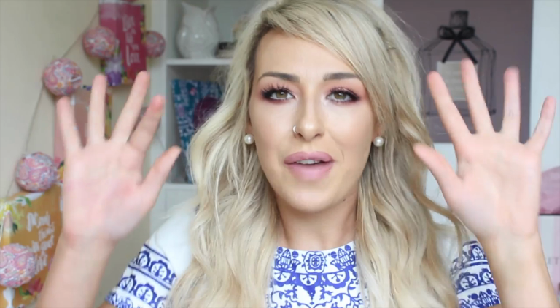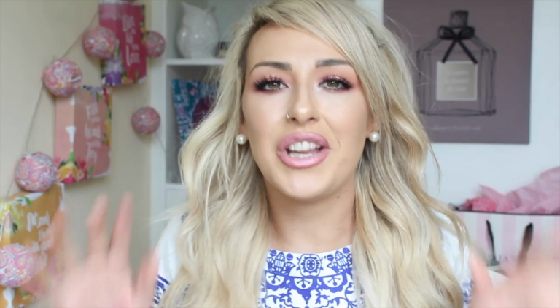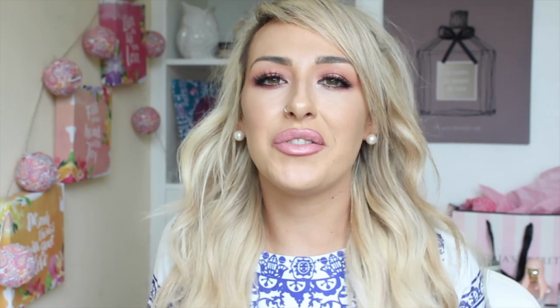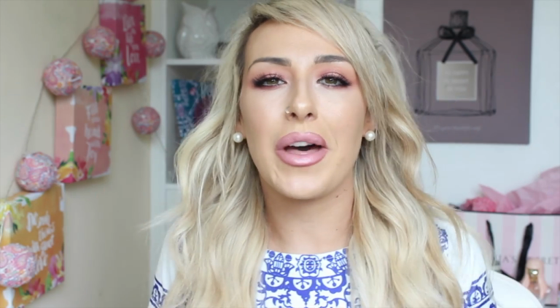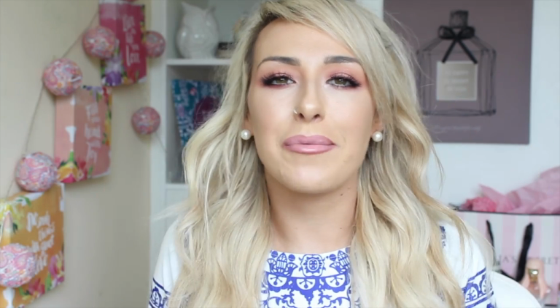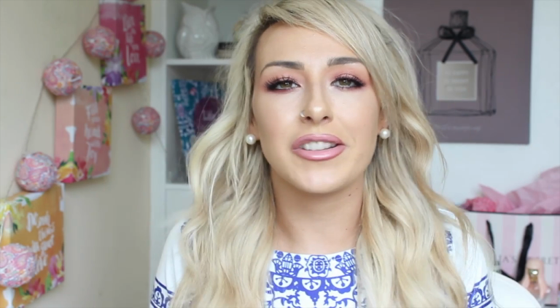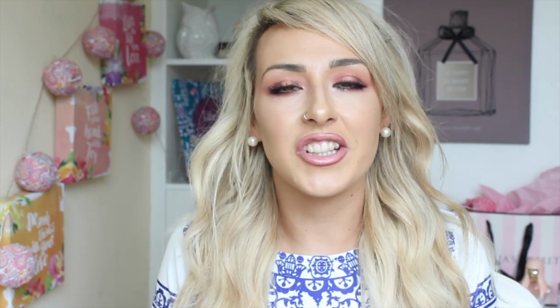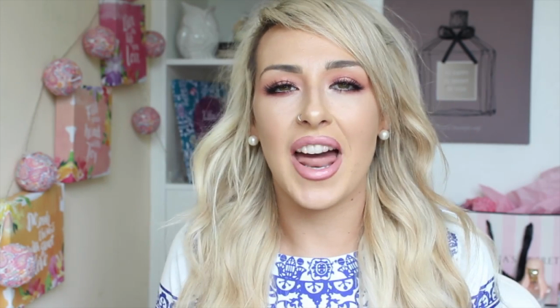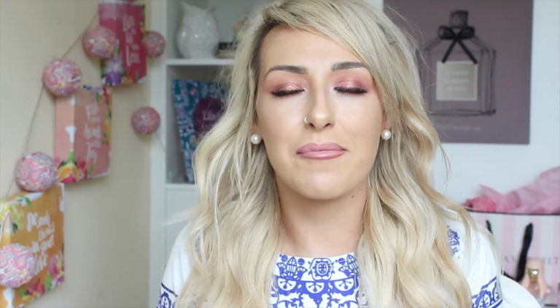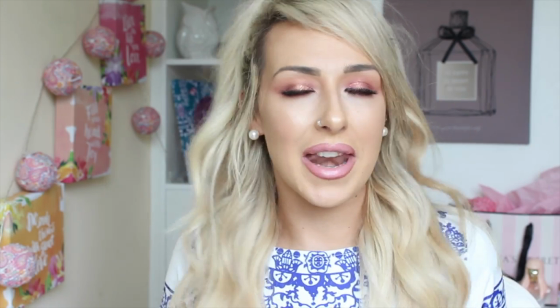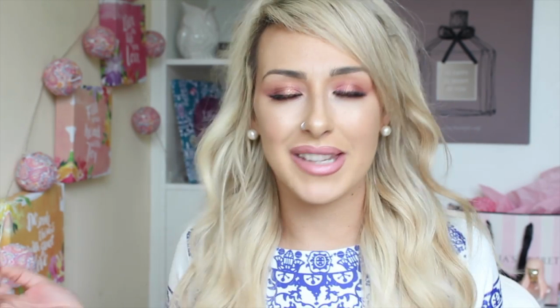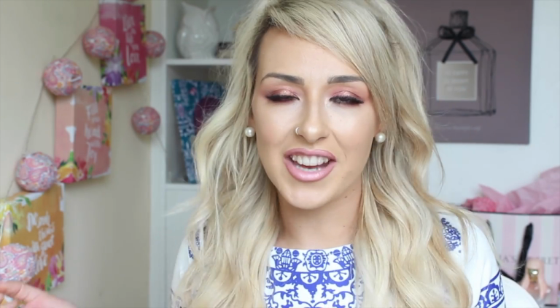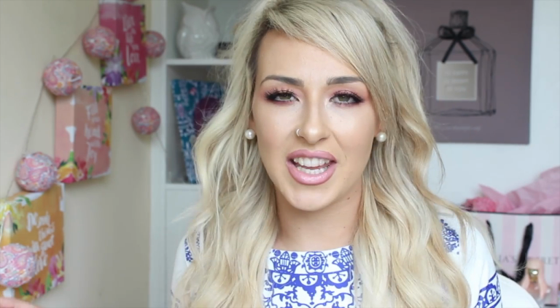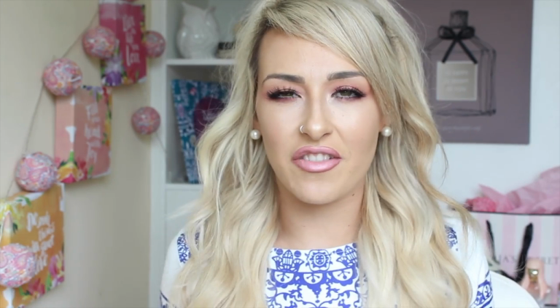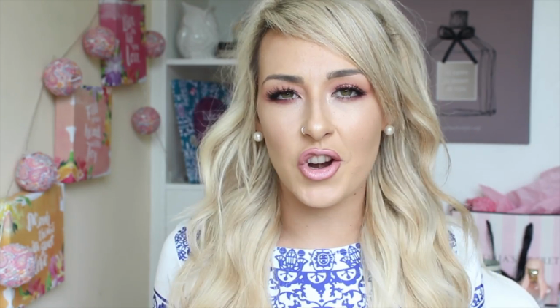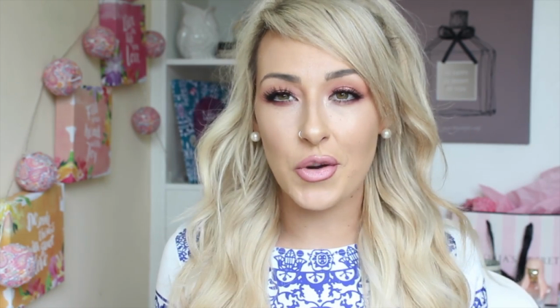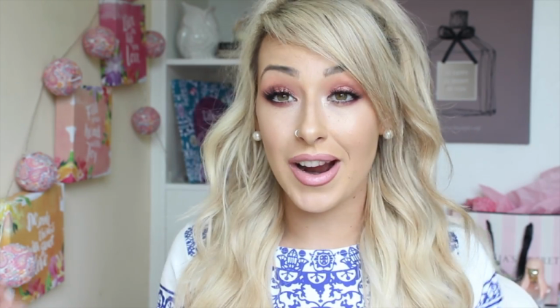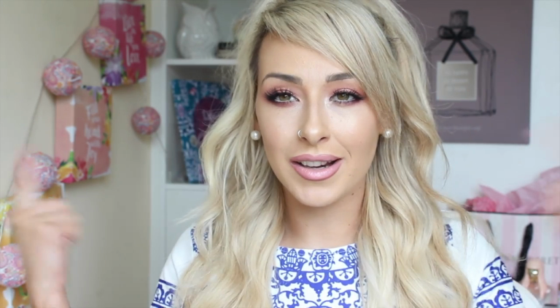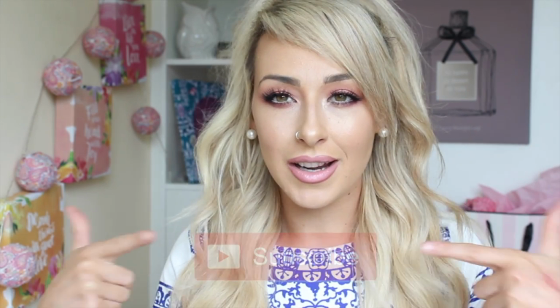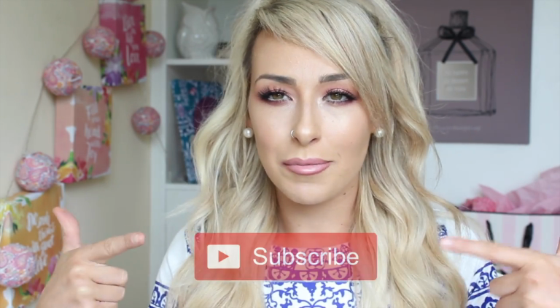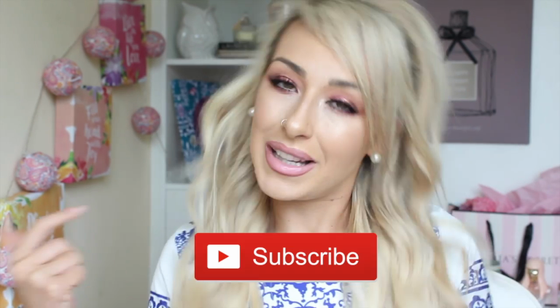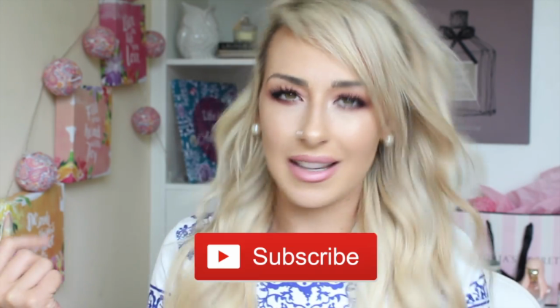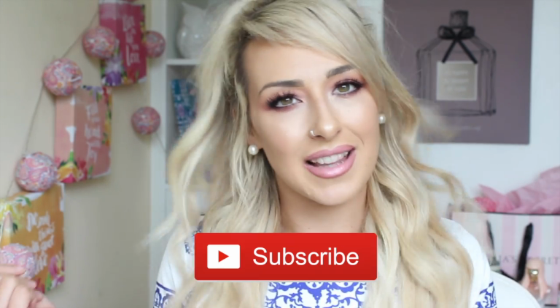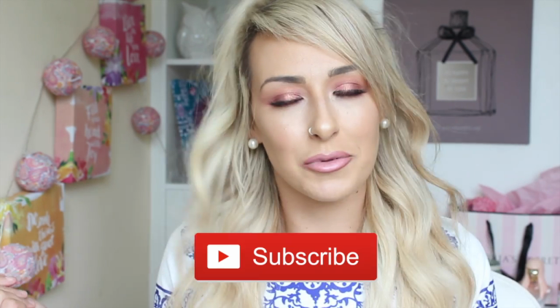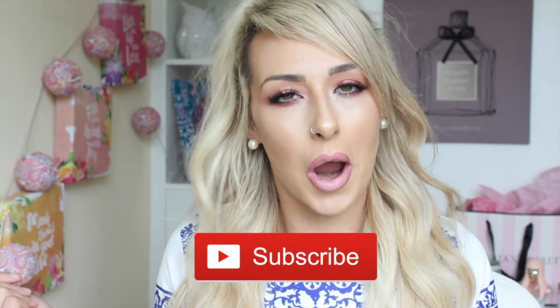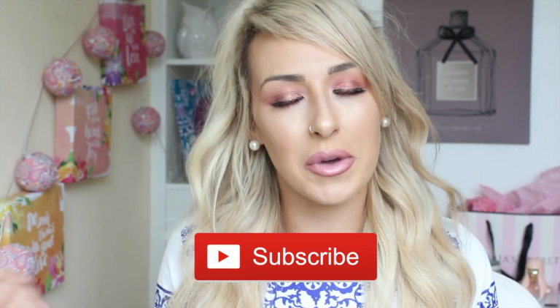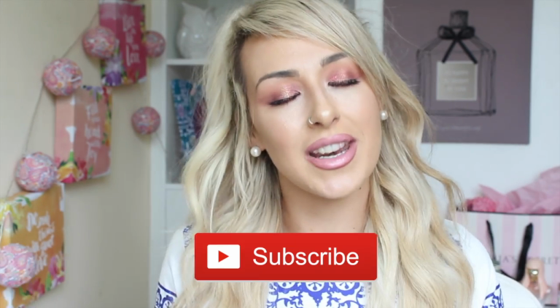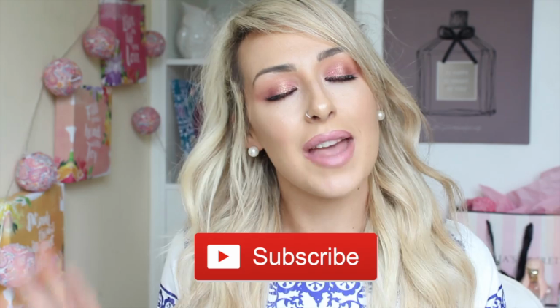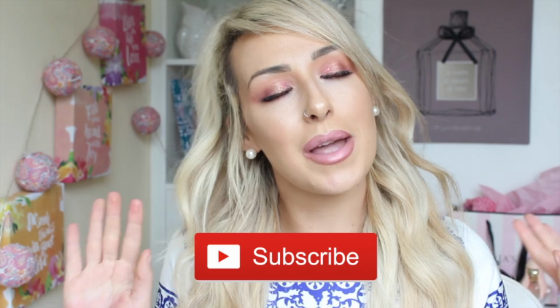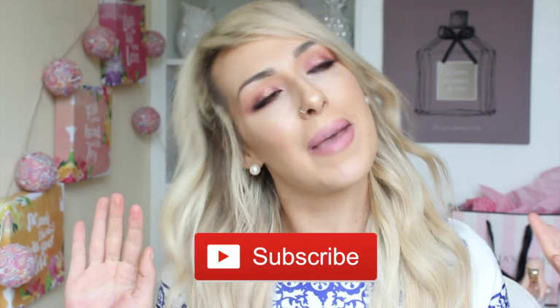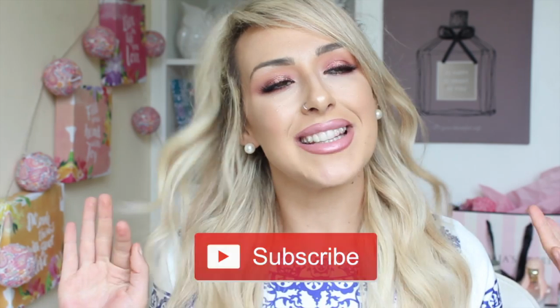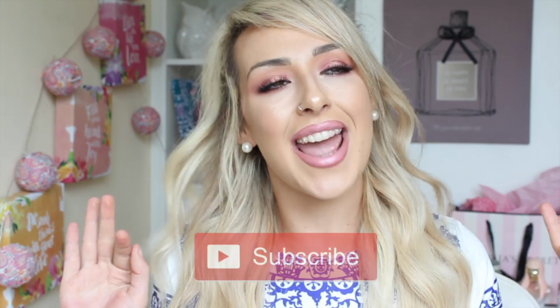Hi my loves, welcome back to my channel. My name is Ashley and if you're new here, please hit that subscribe button. Make my day!